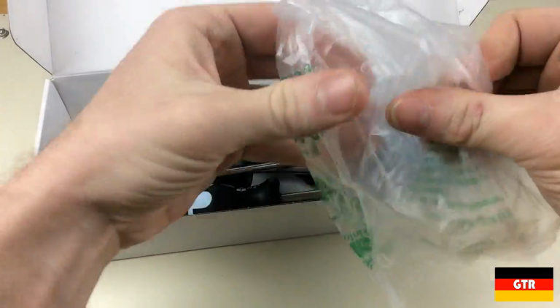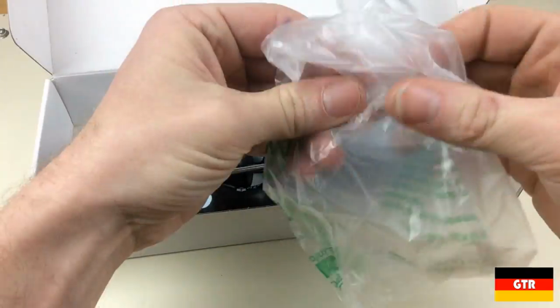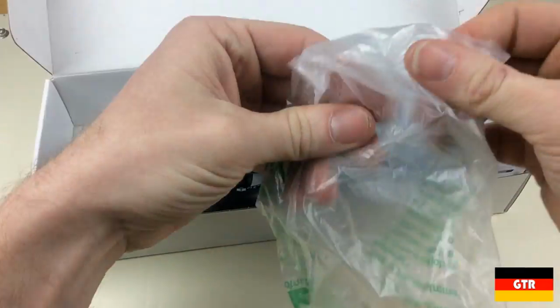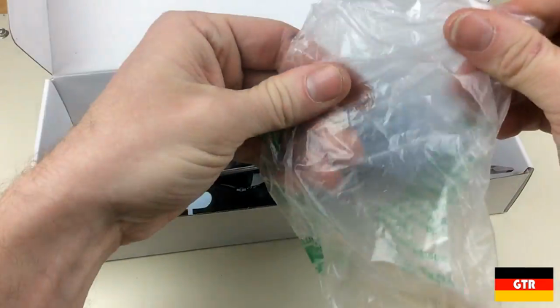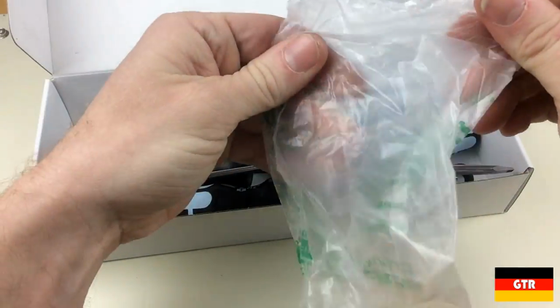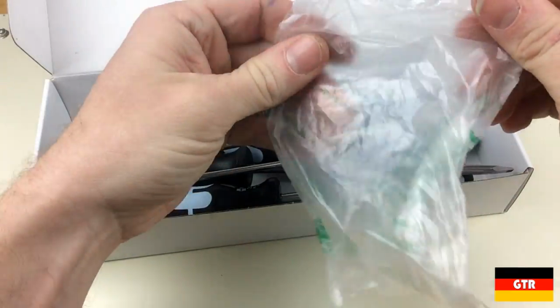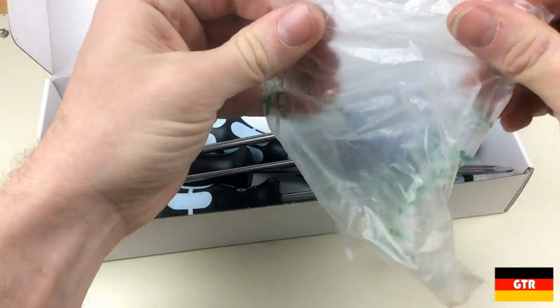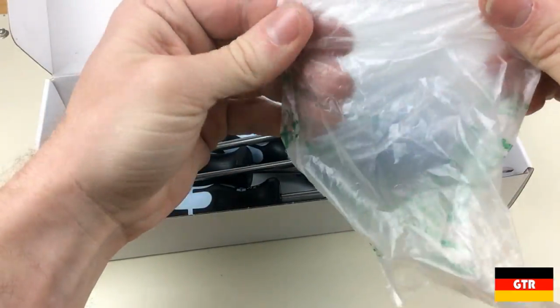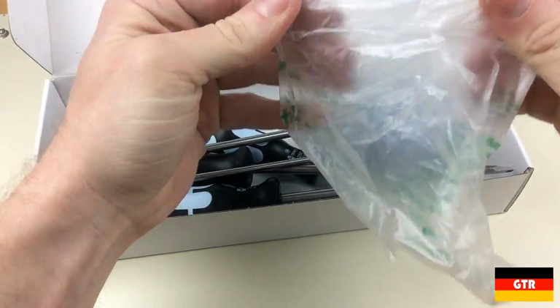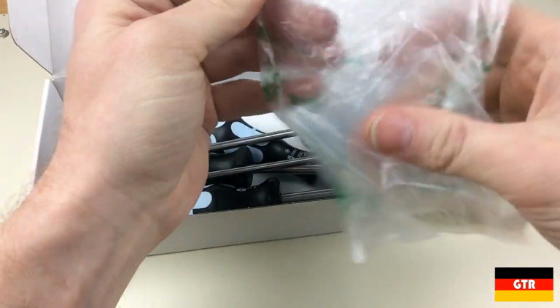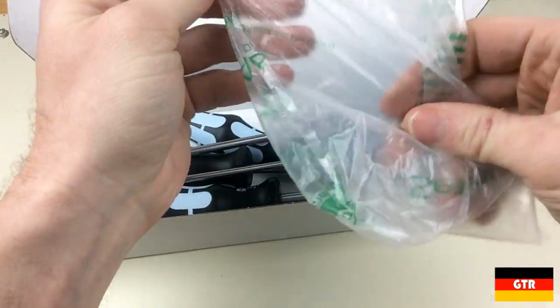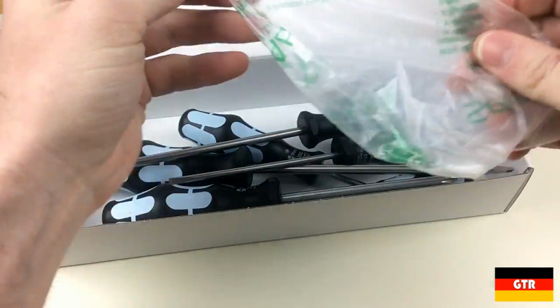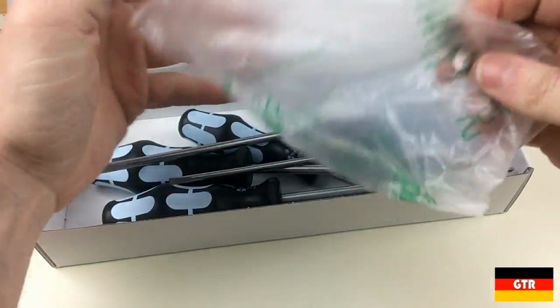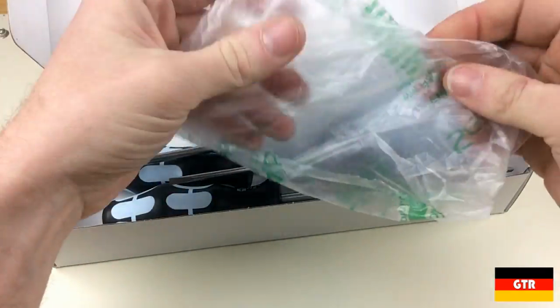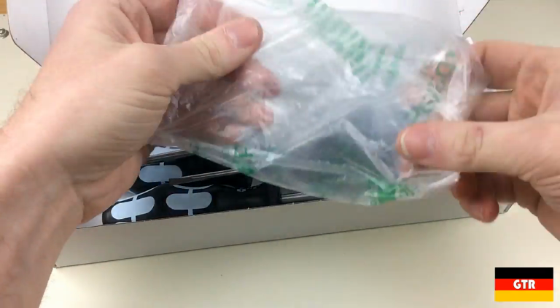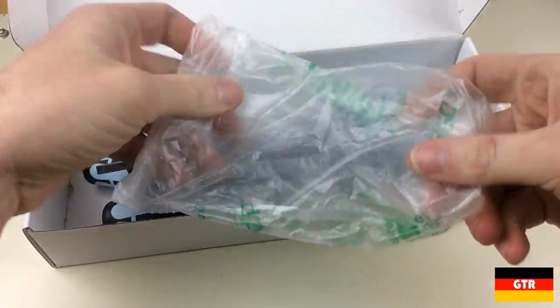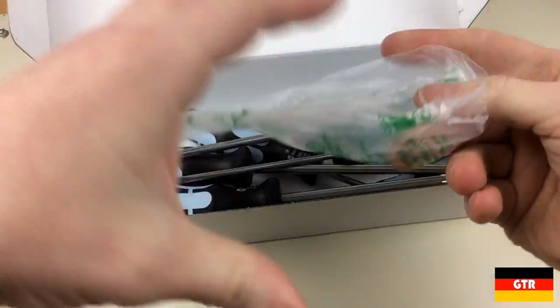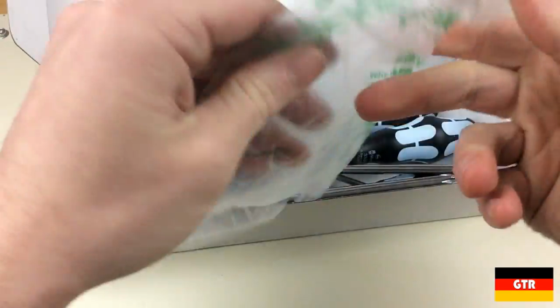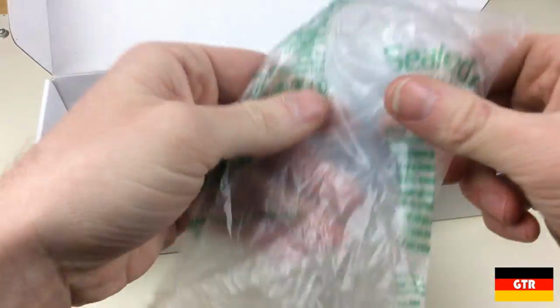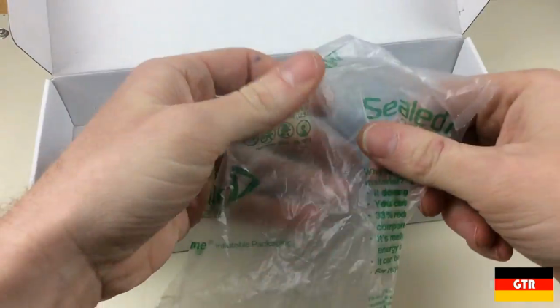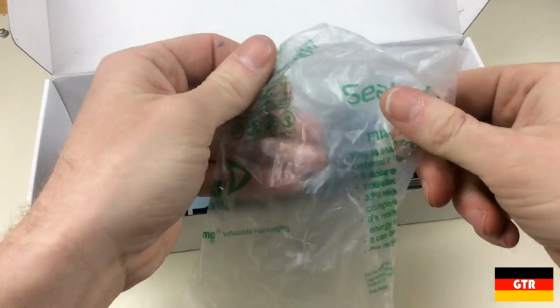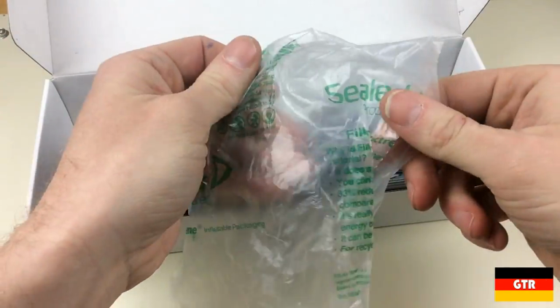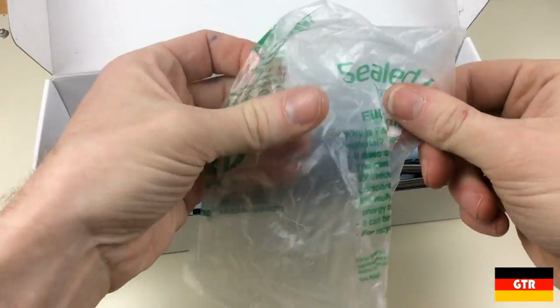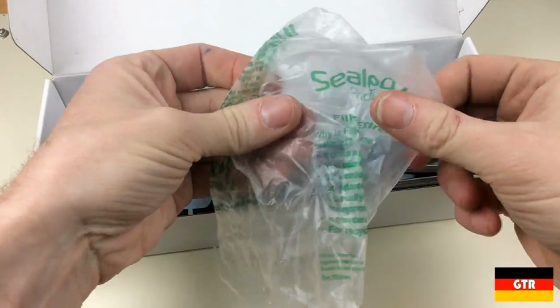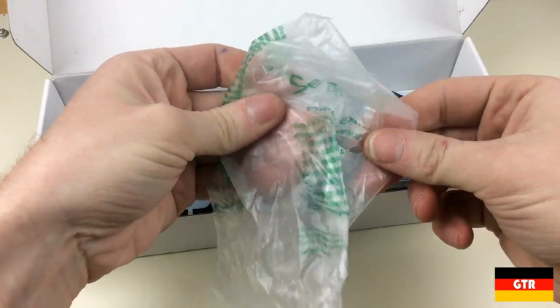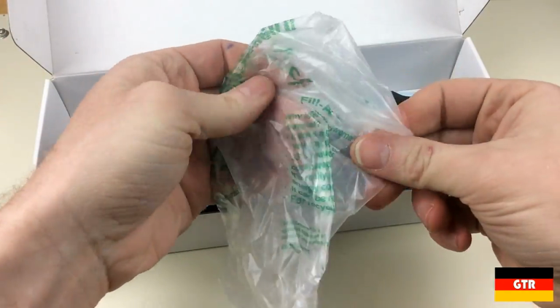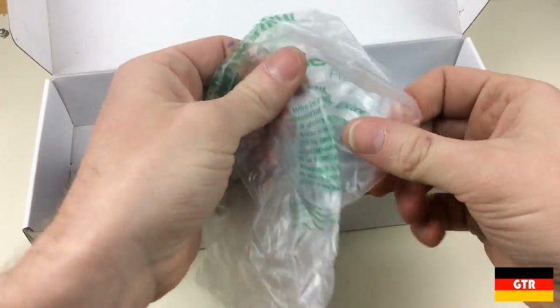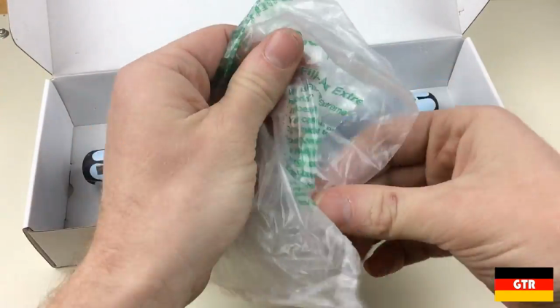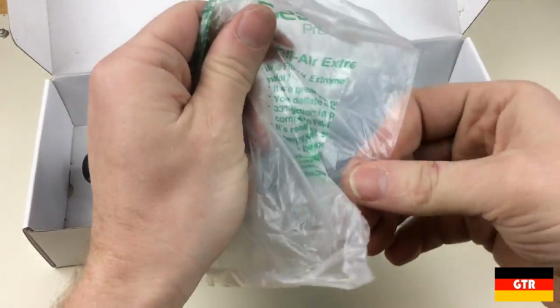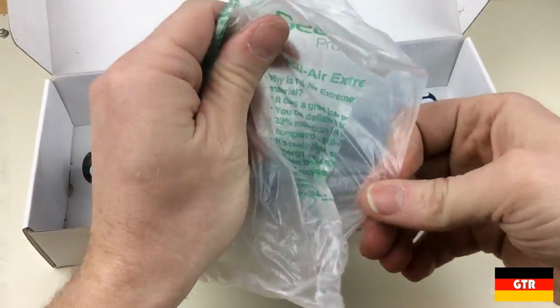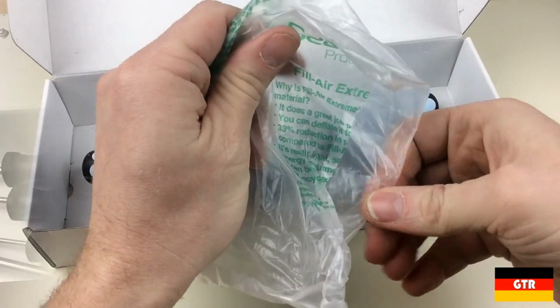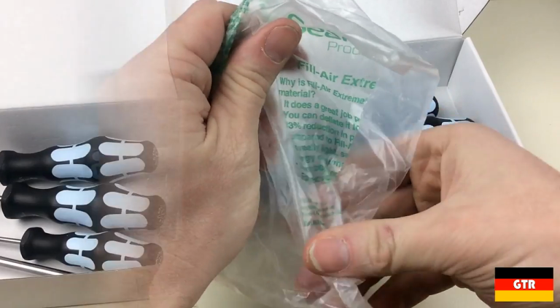It looks like an attempt was made to reduce the movement of the tools with one of these air packs. However, the package was clearly ruptured from one of the drivers. That is something they should probably take a look into if others have the same issue.